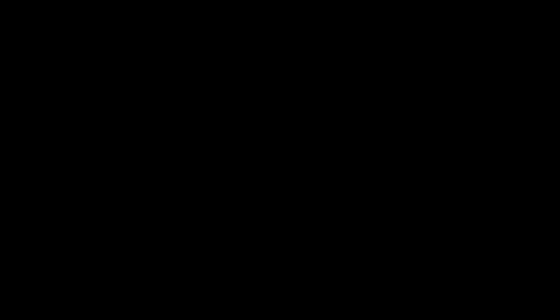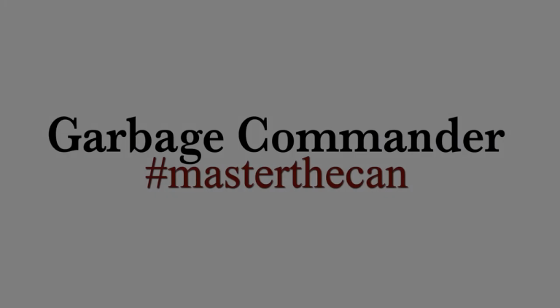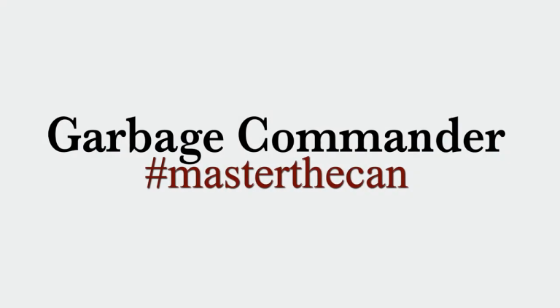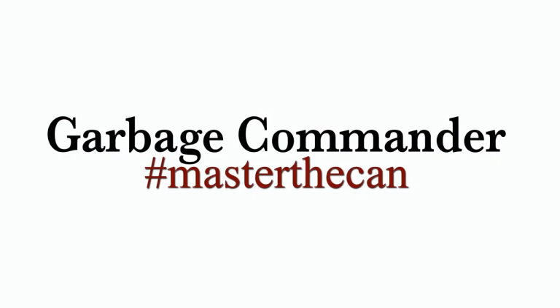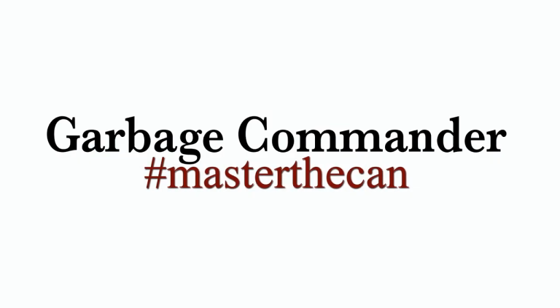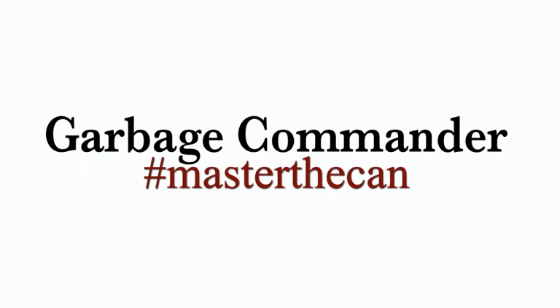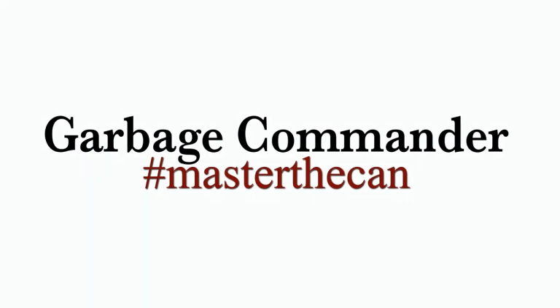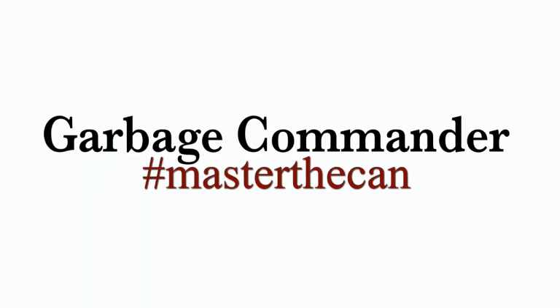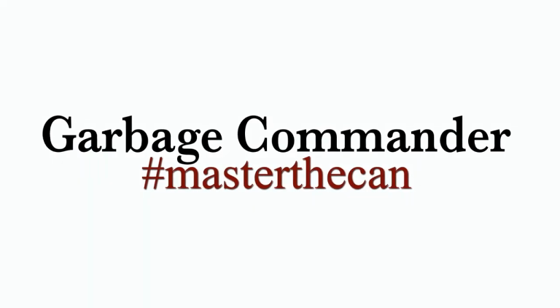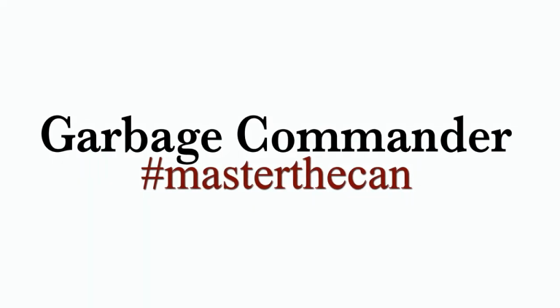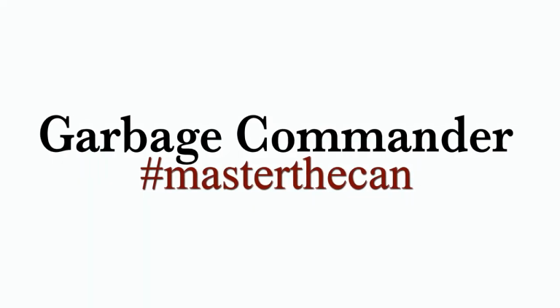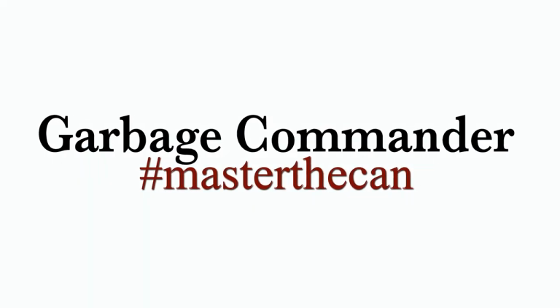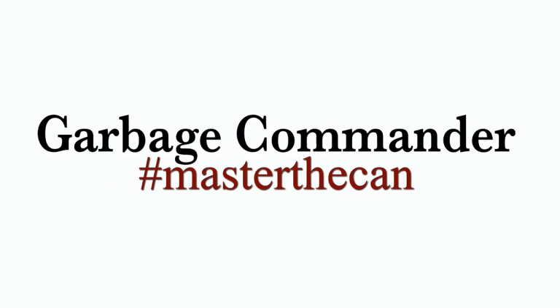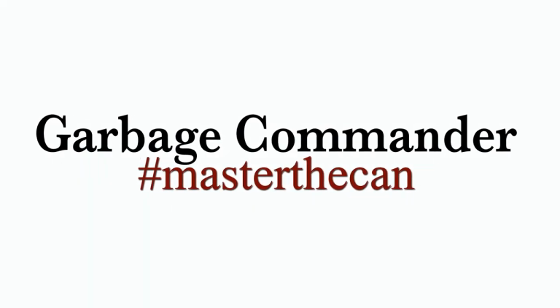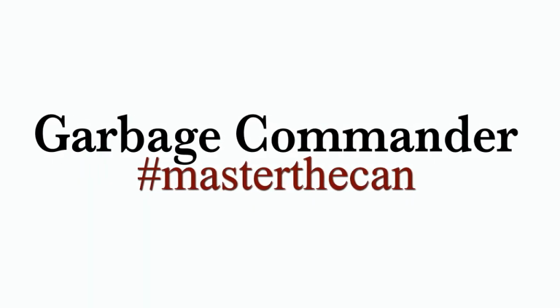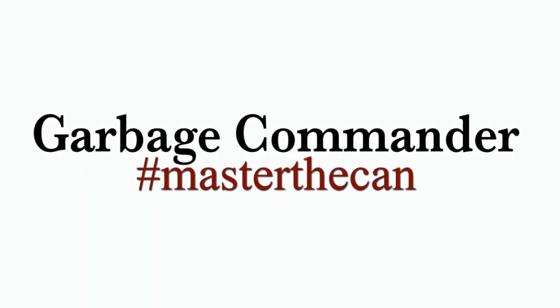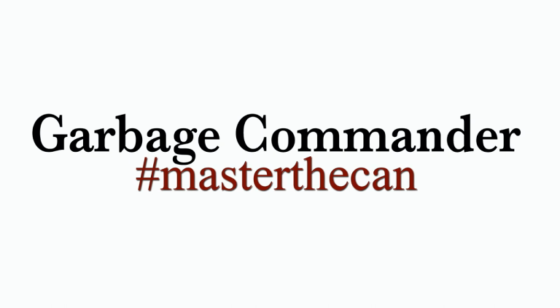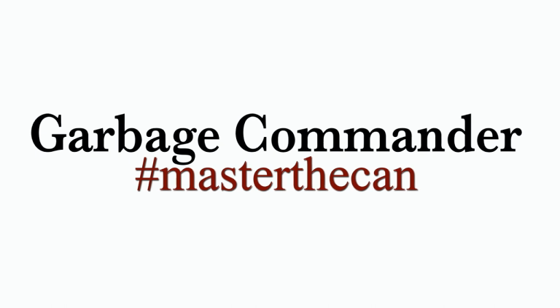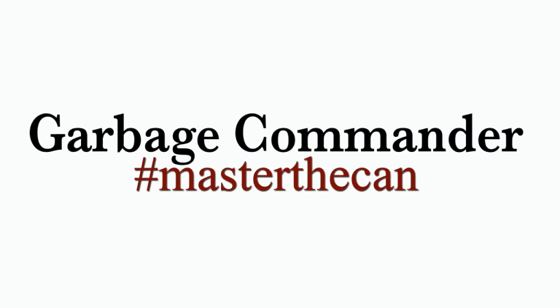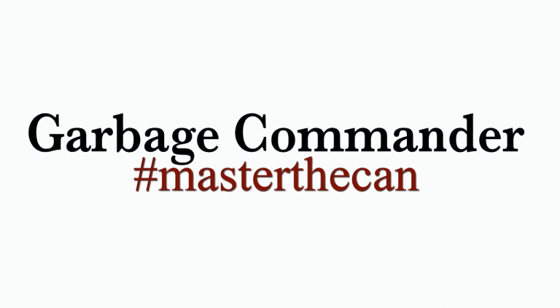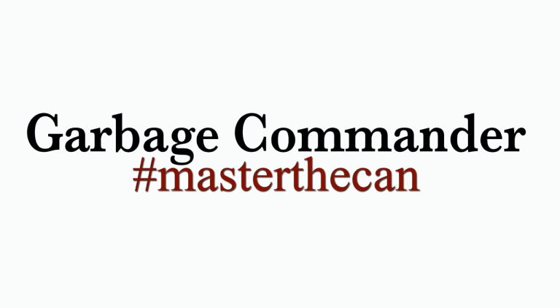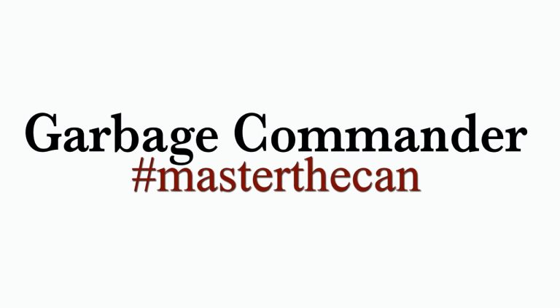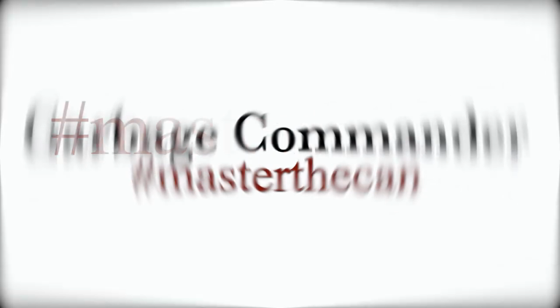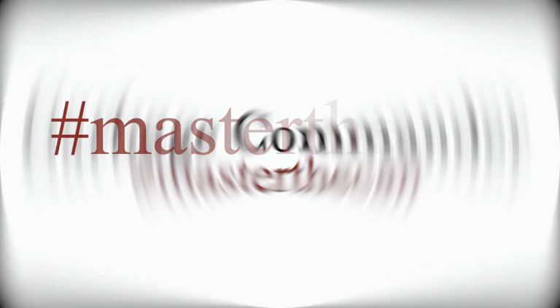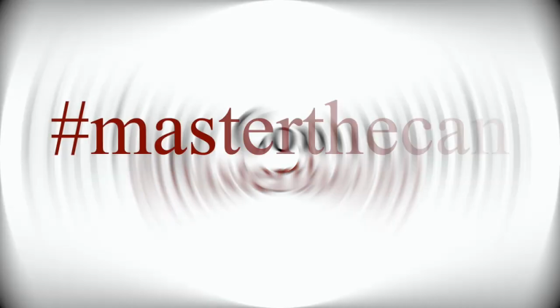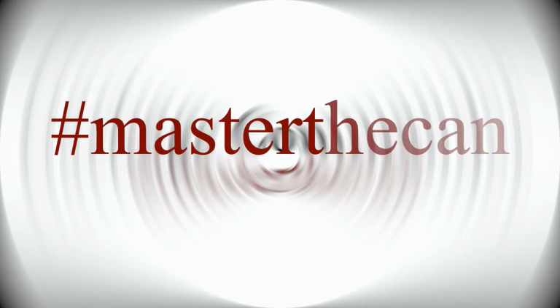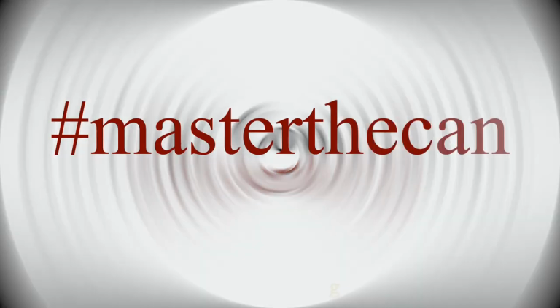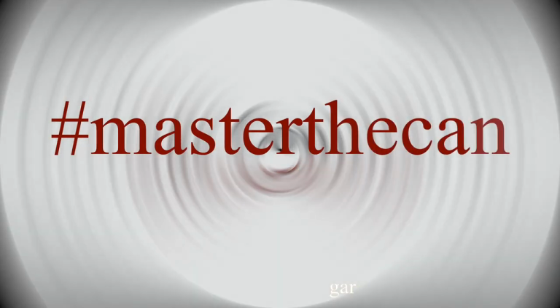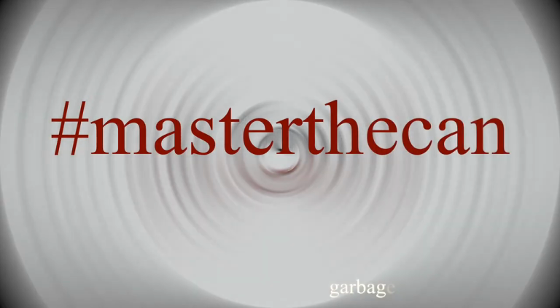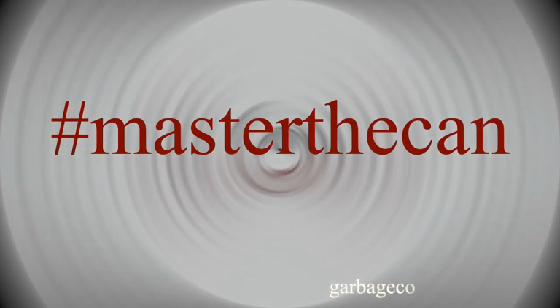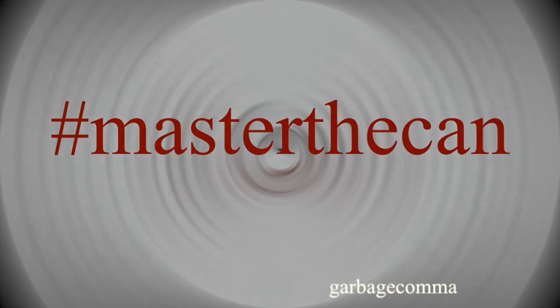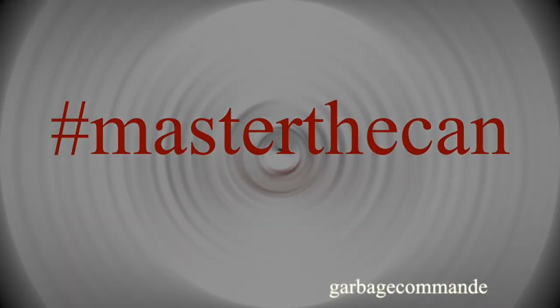Again, I want to thank you for purchasing our products. And remember — hashtag Wrath of the Can.